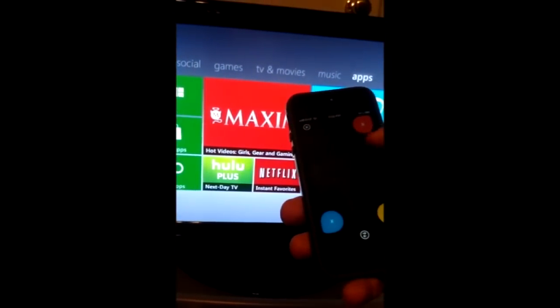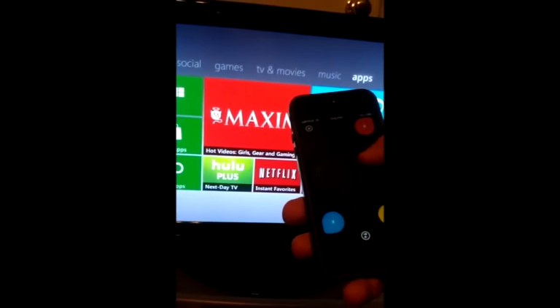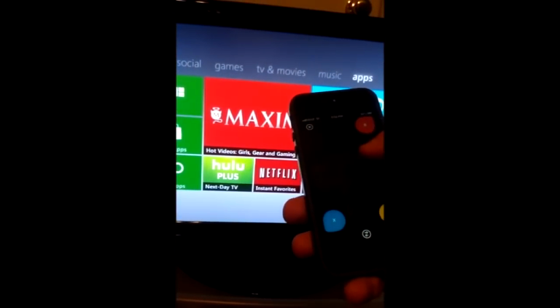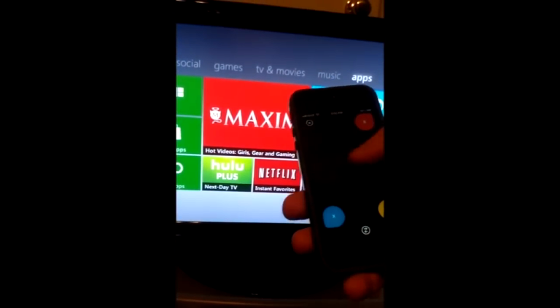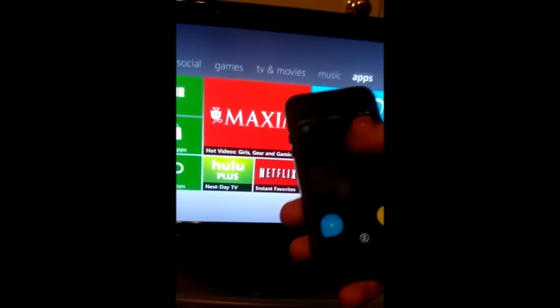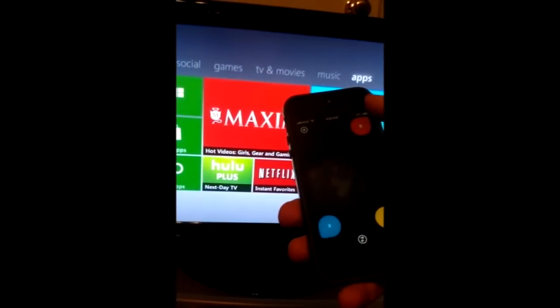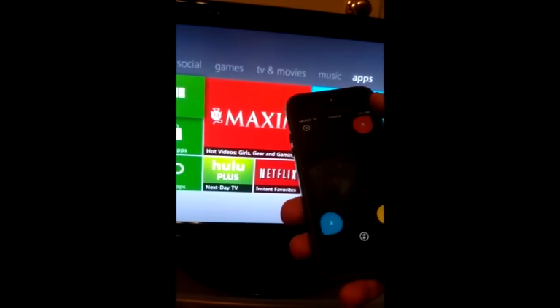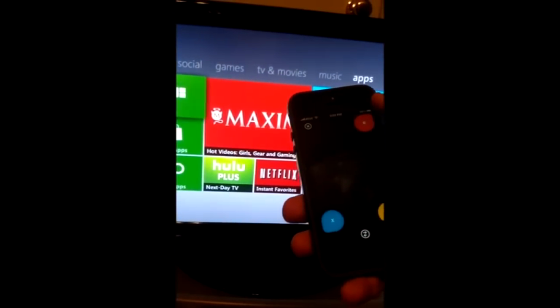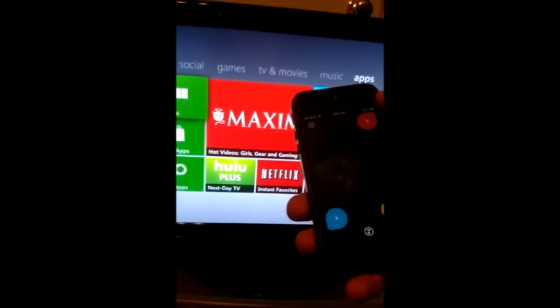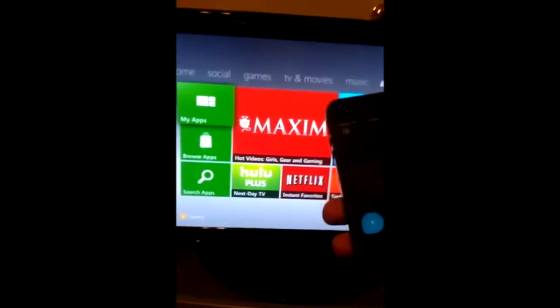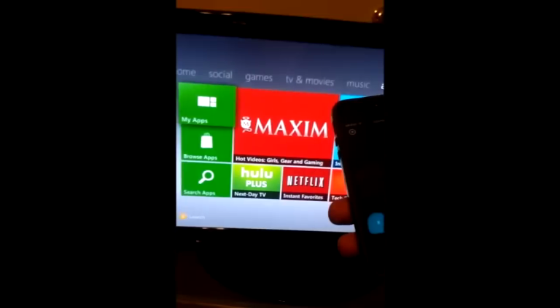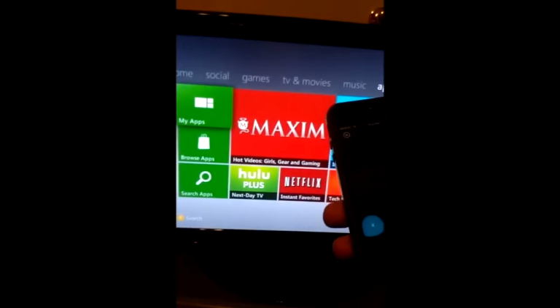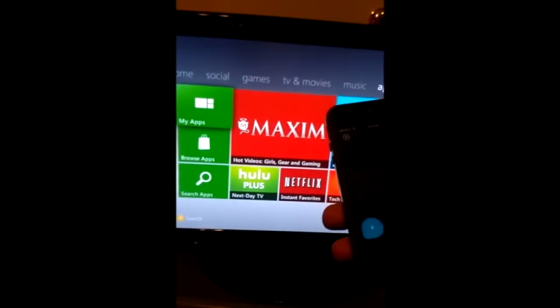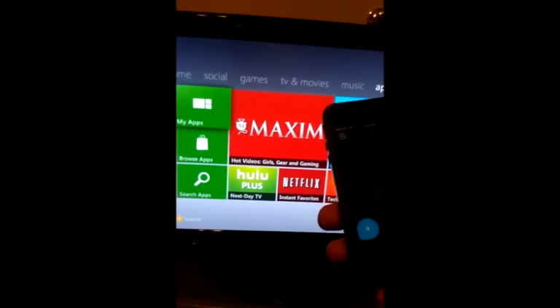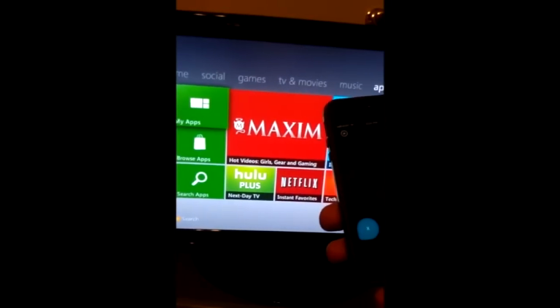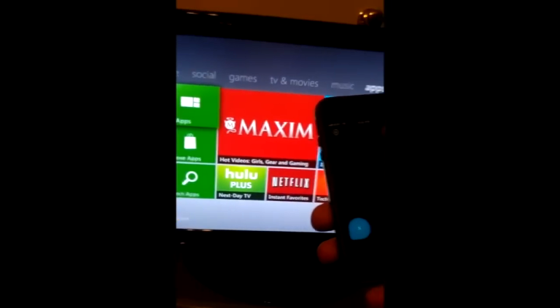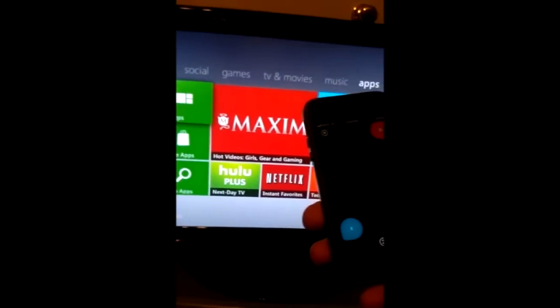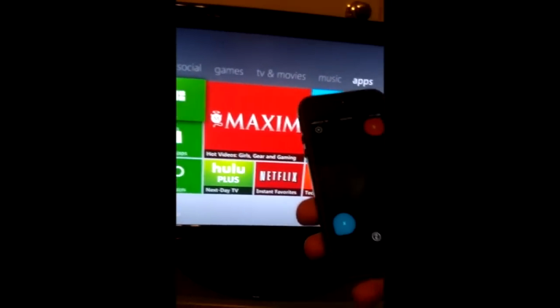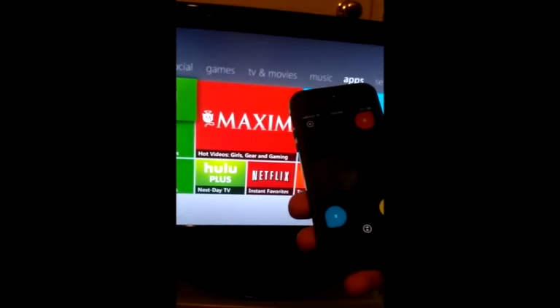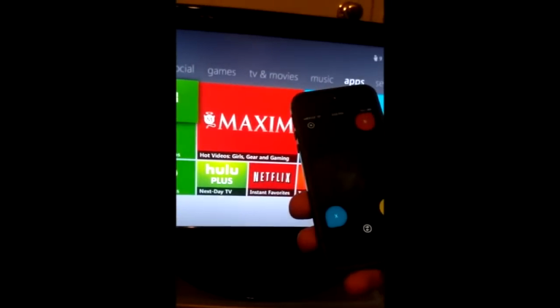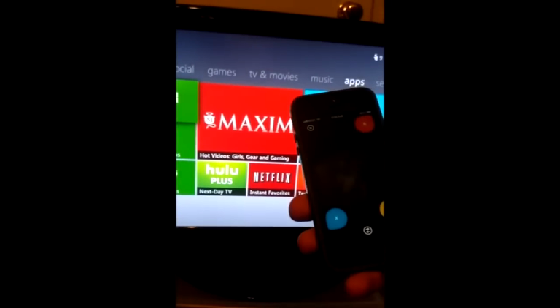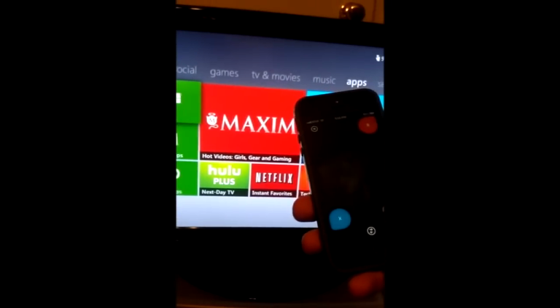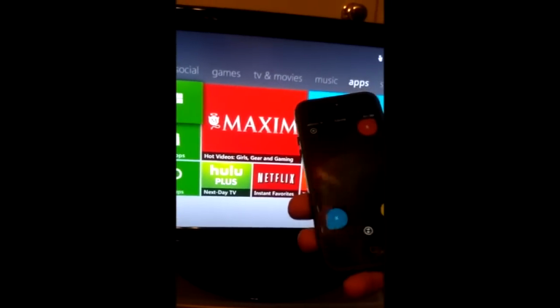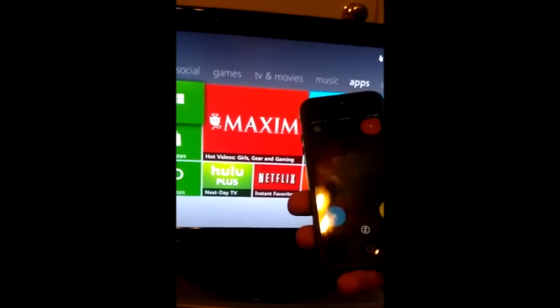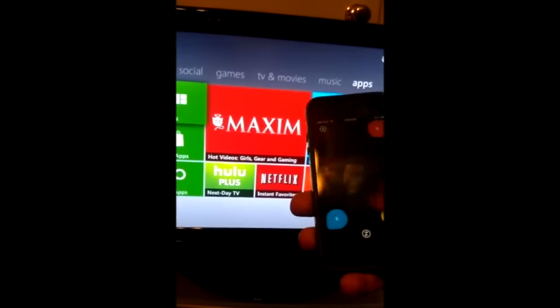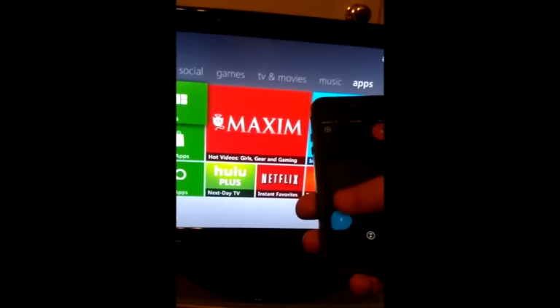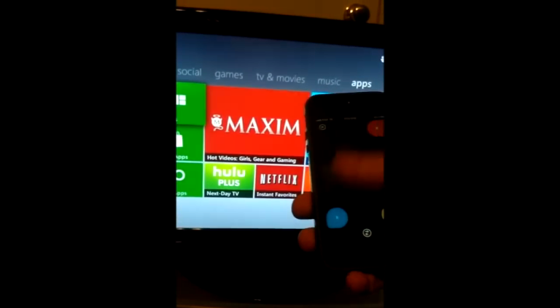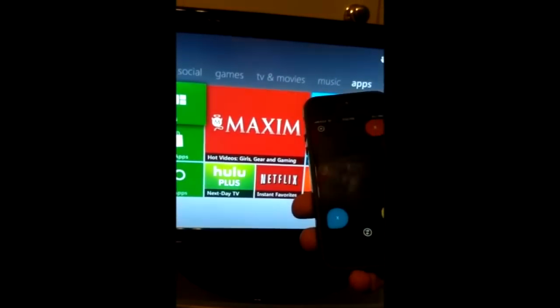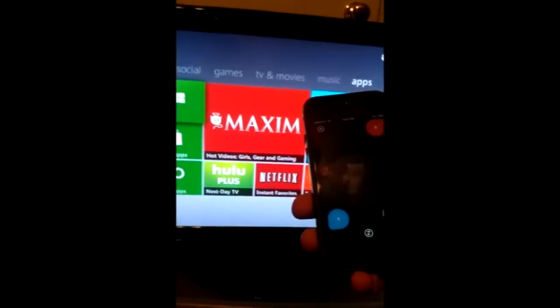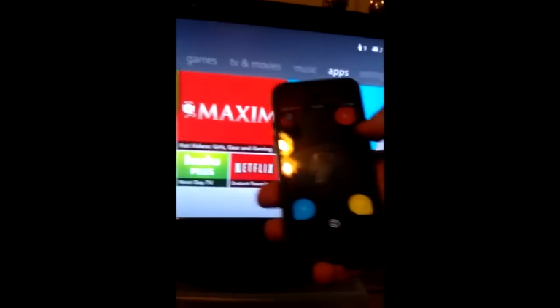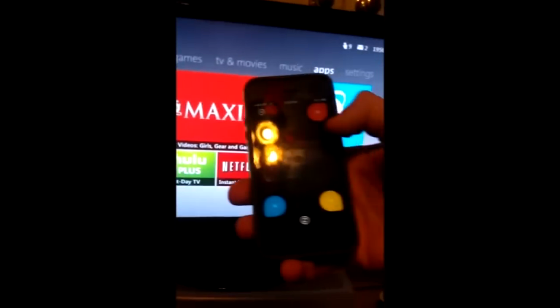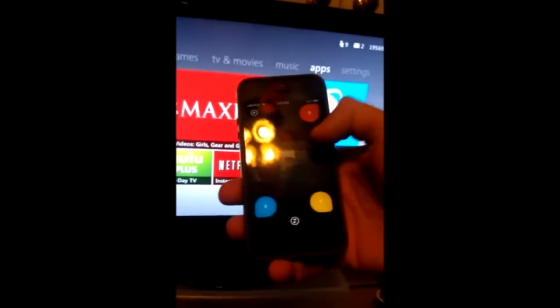Any click would be a click of A. B is obviously B, and you have Y and X over here.